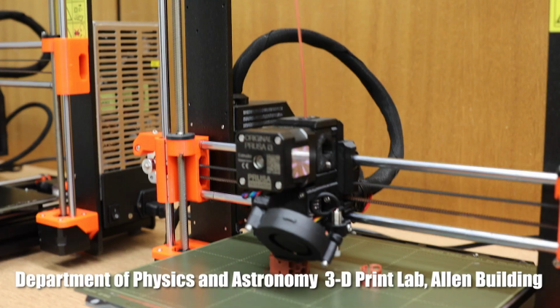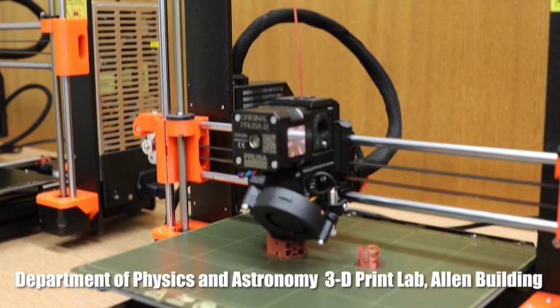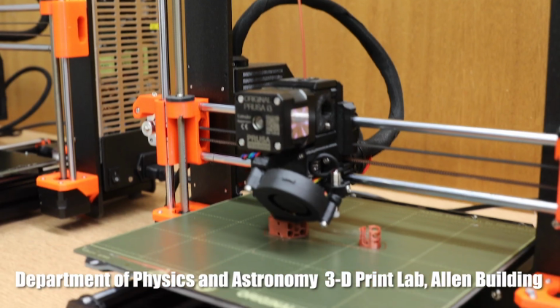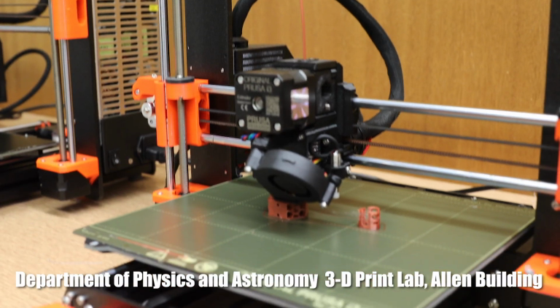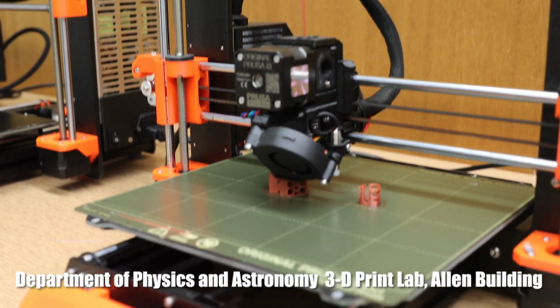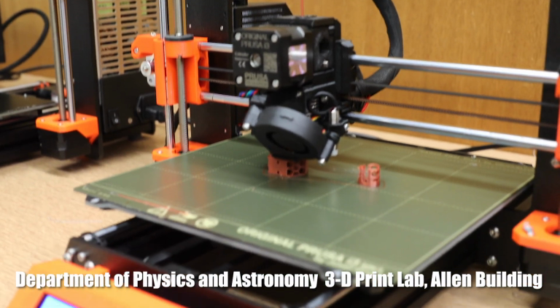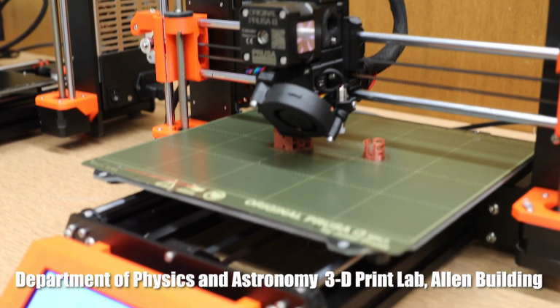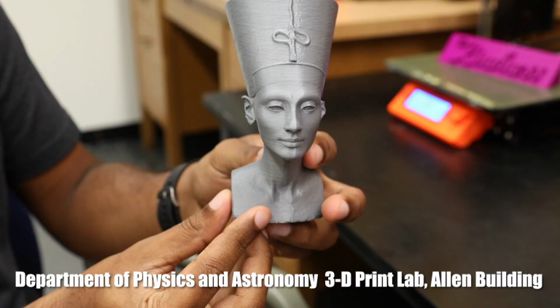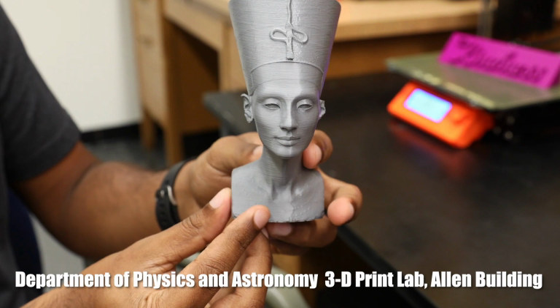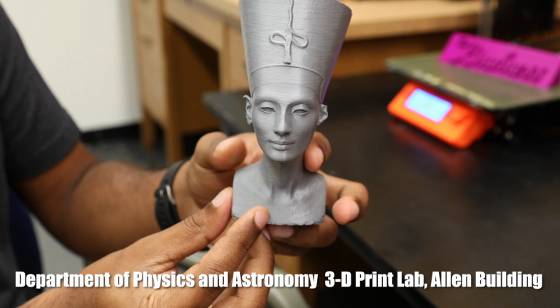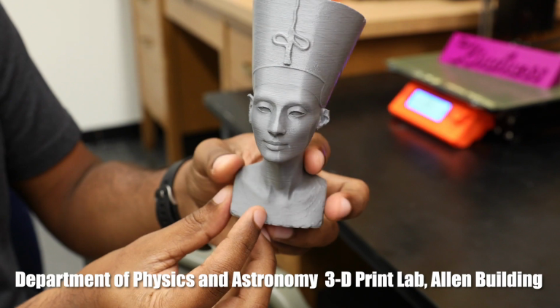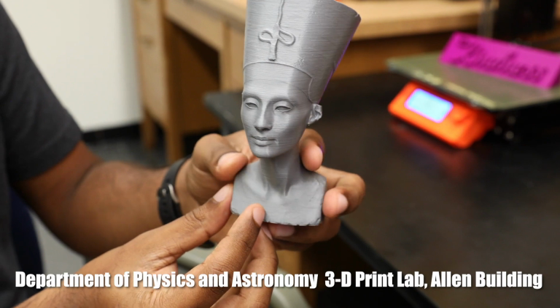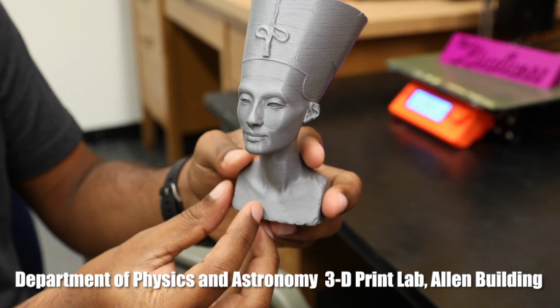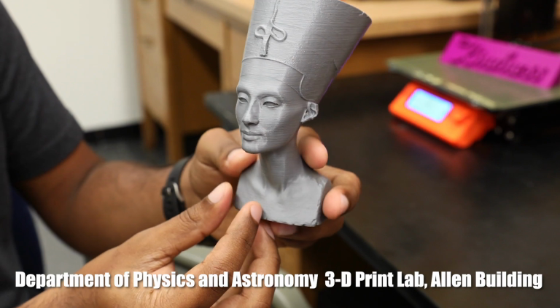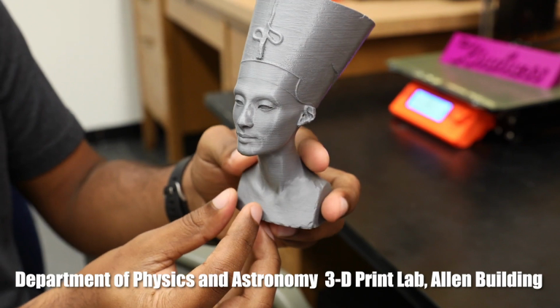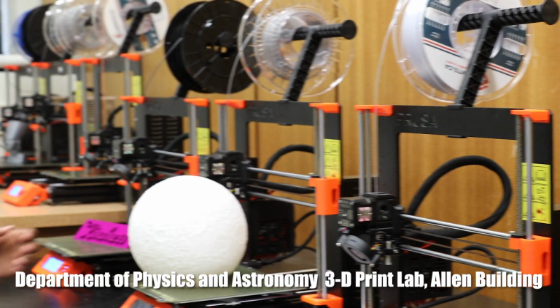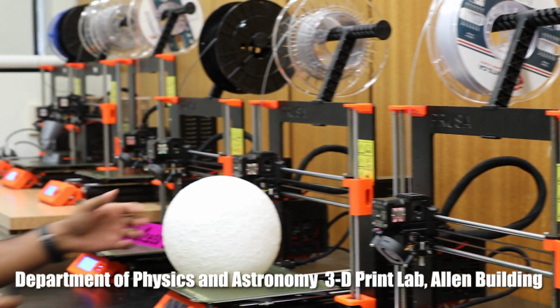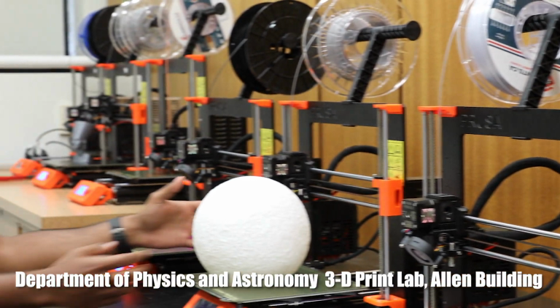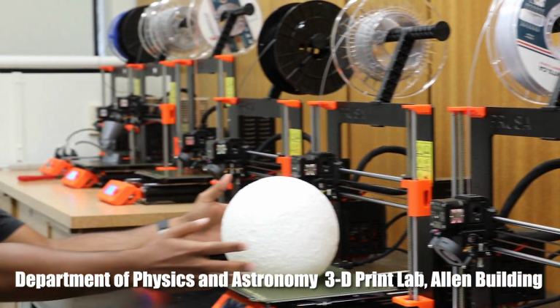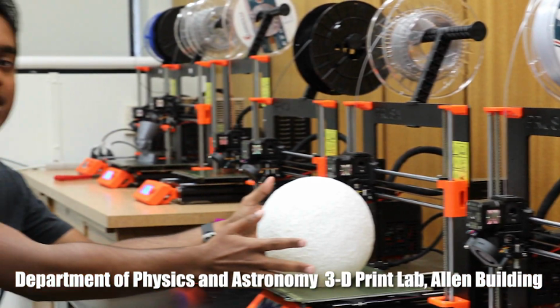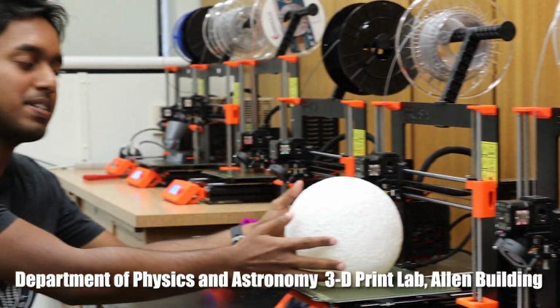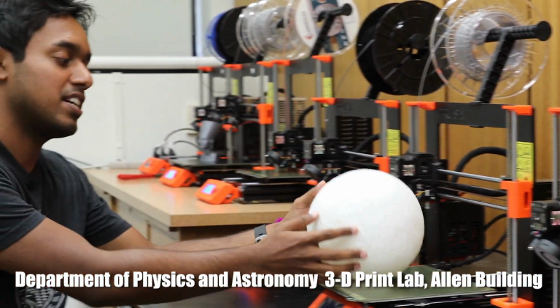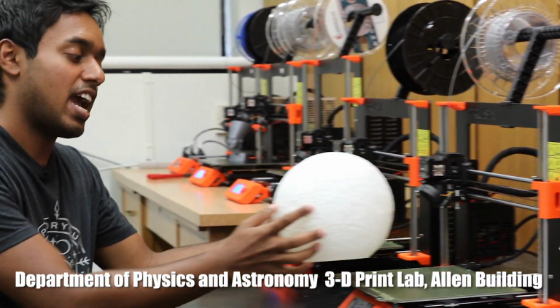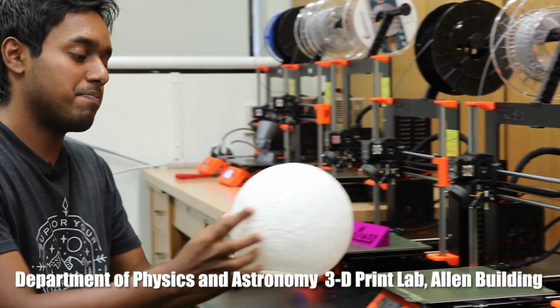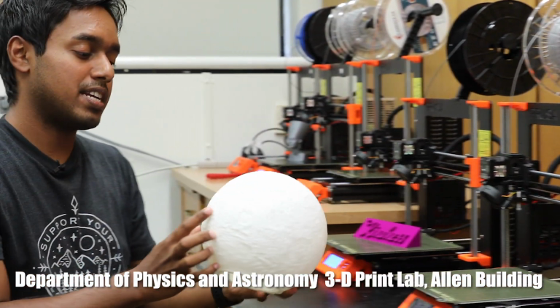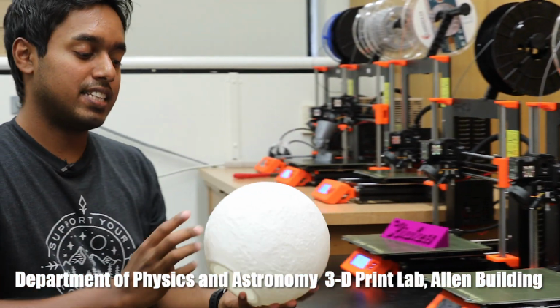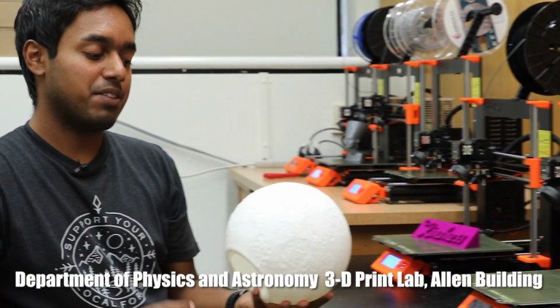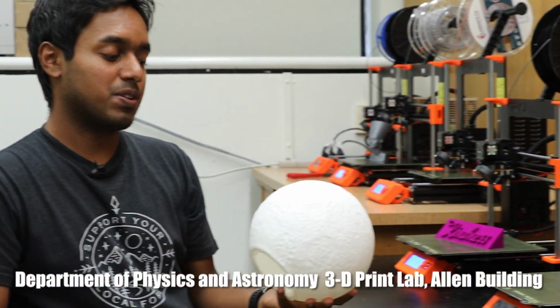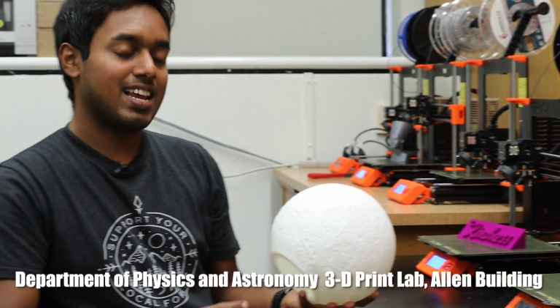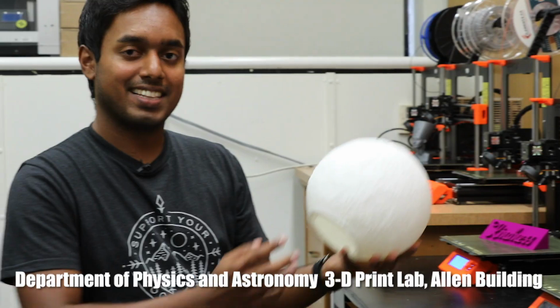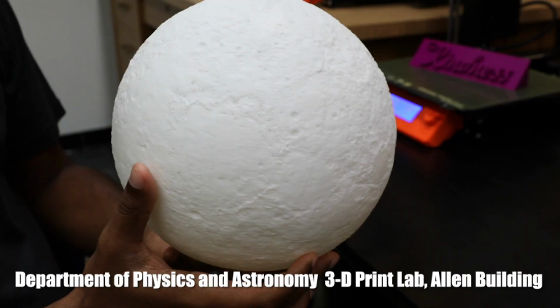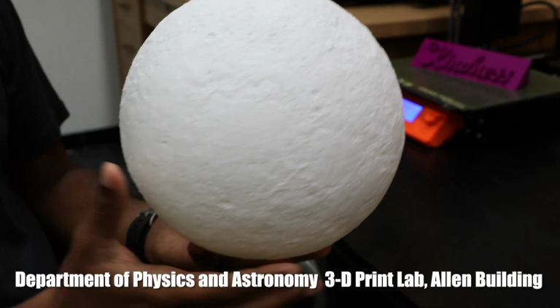Here in the Faculty of Science 3D Print Studio, anyone can come get trained on how to use a 3D printer and print anything they want, like this moon.